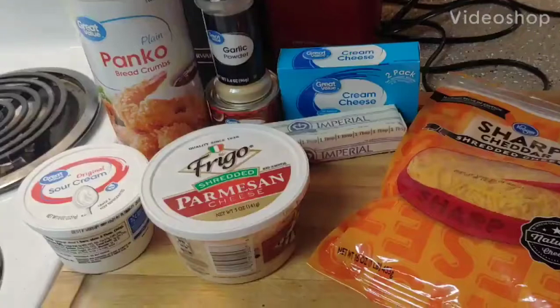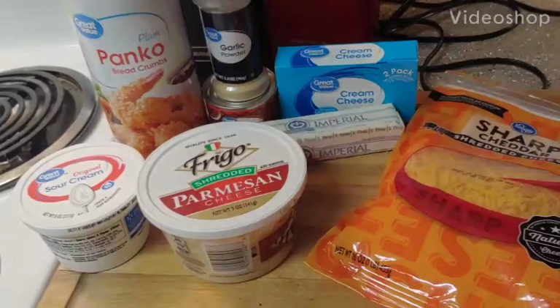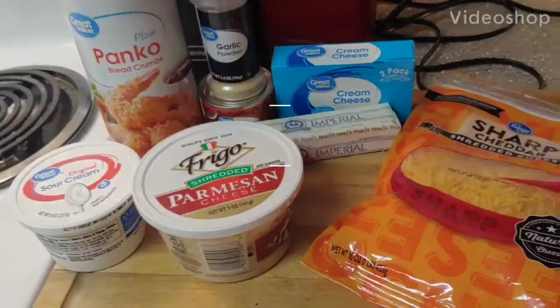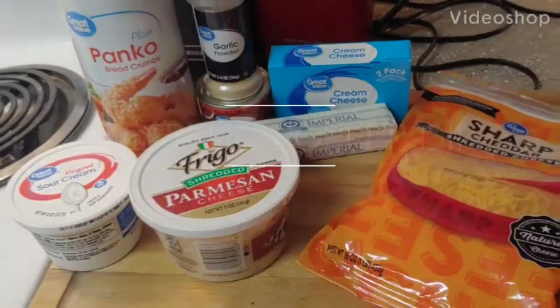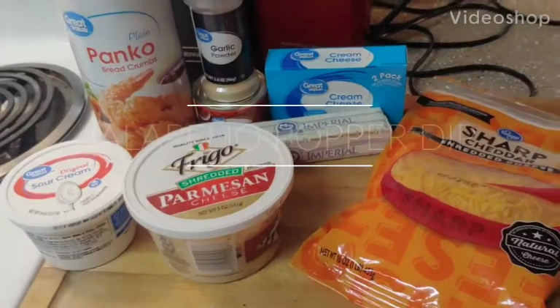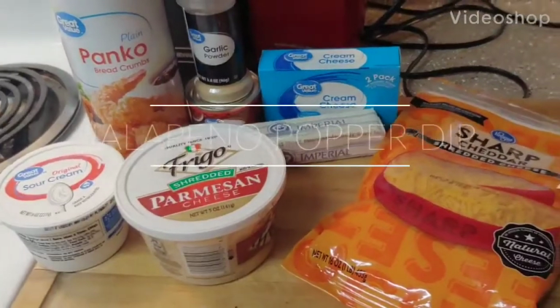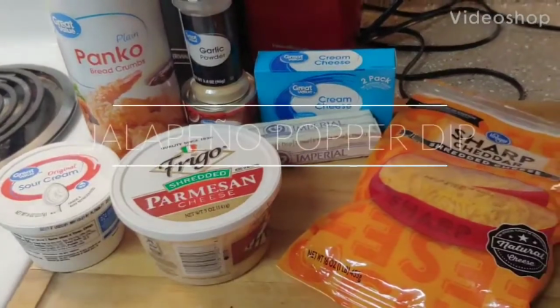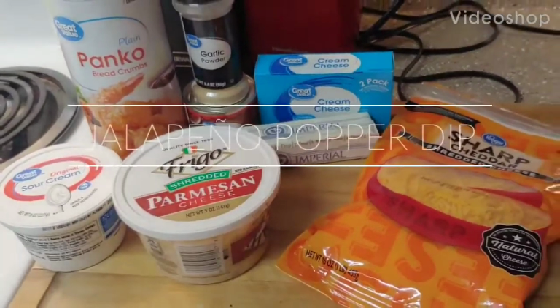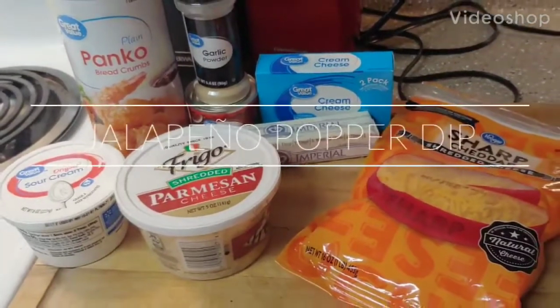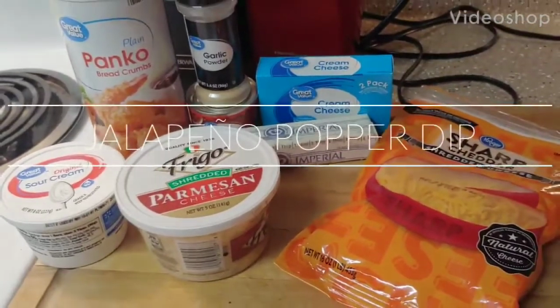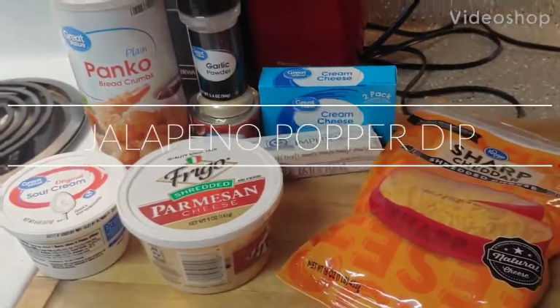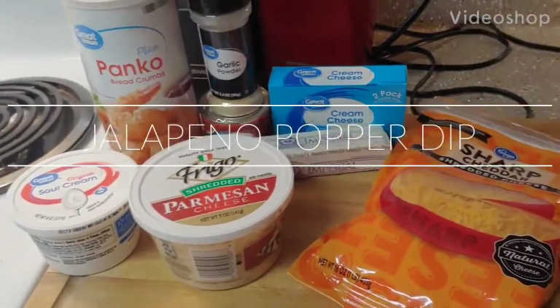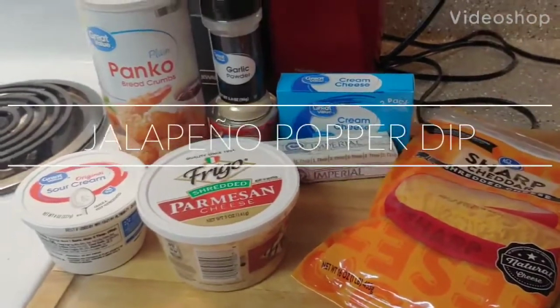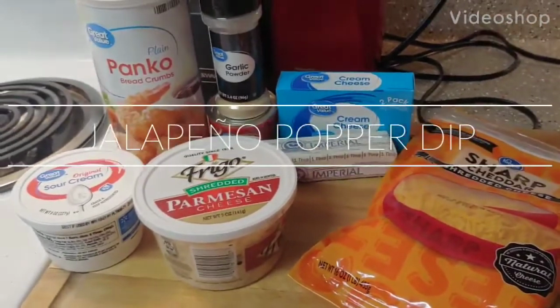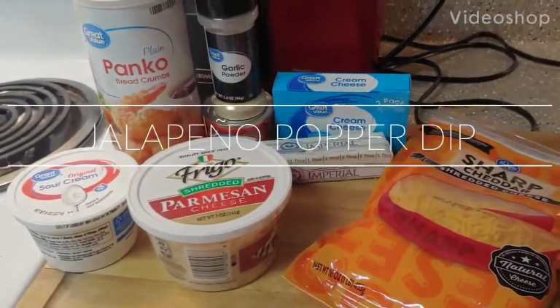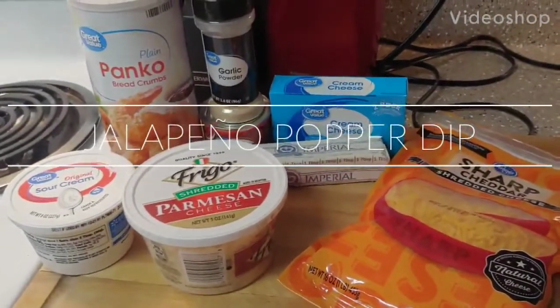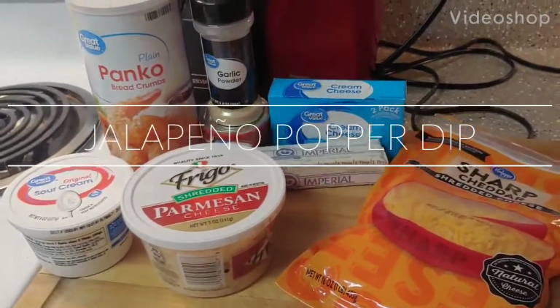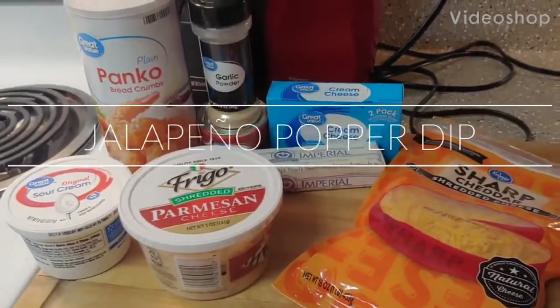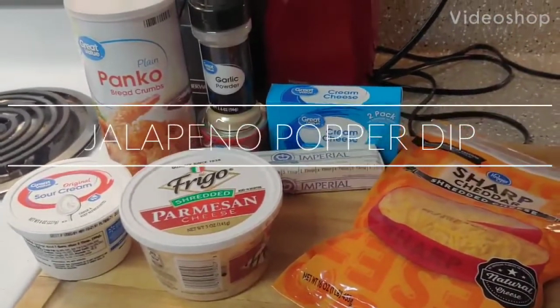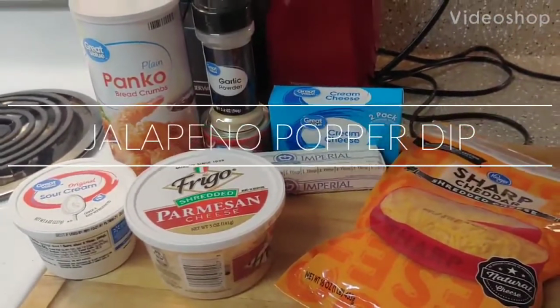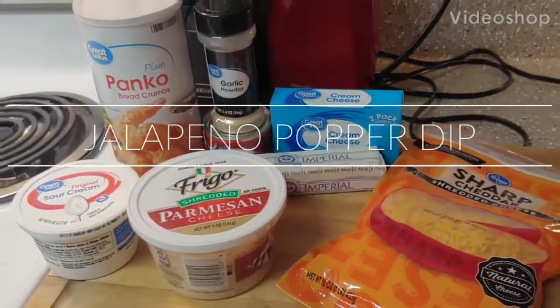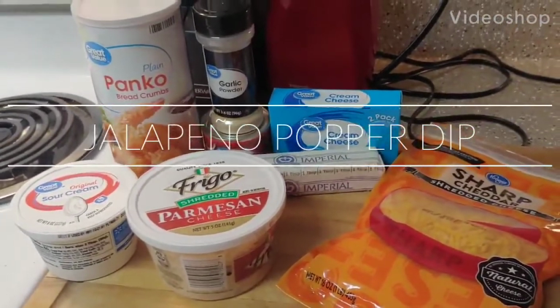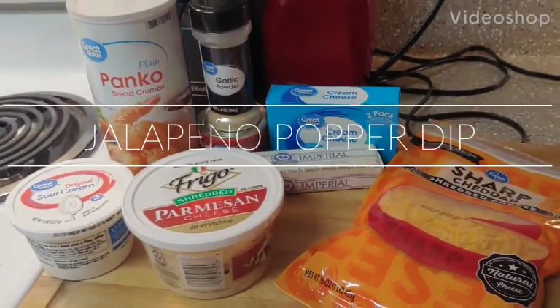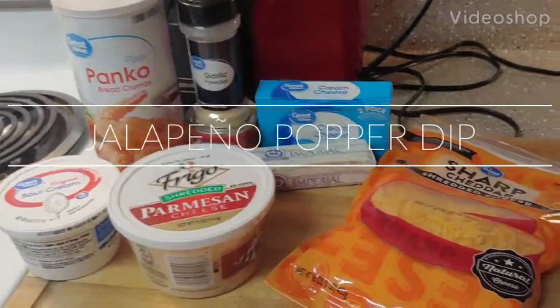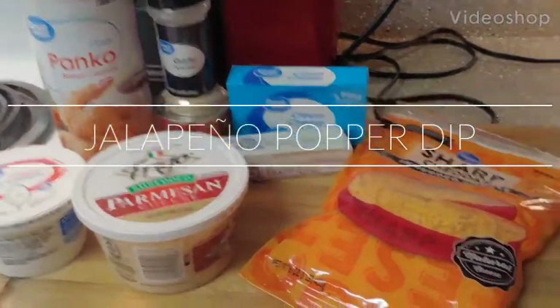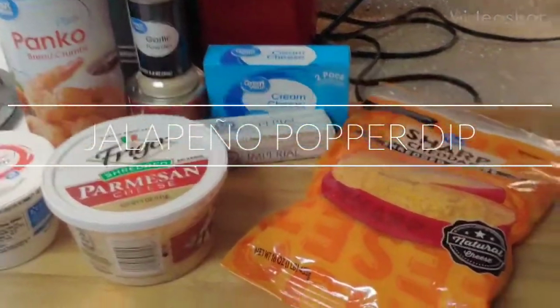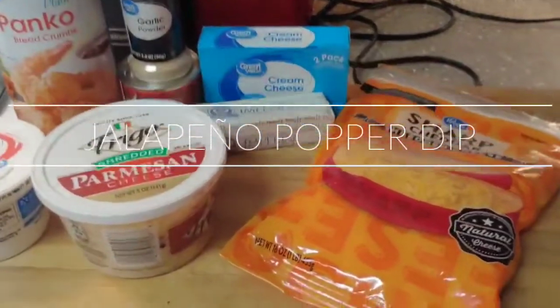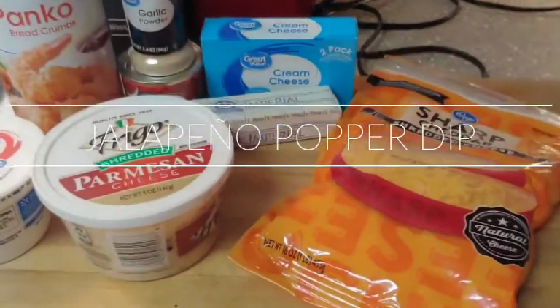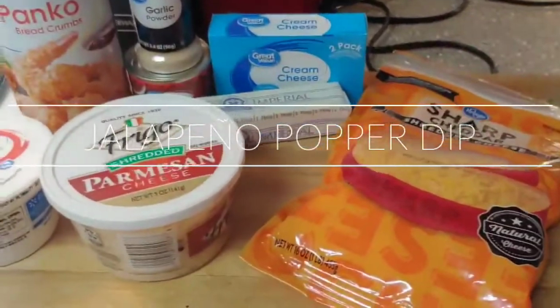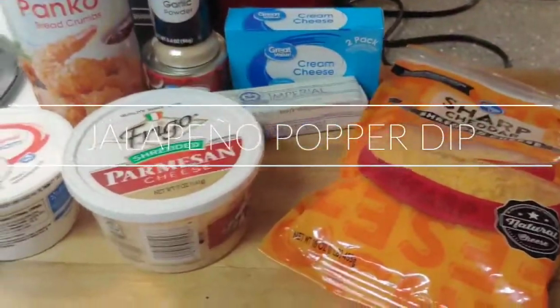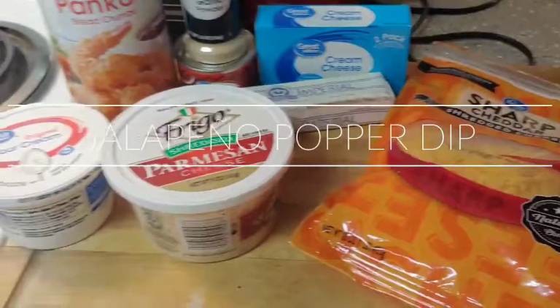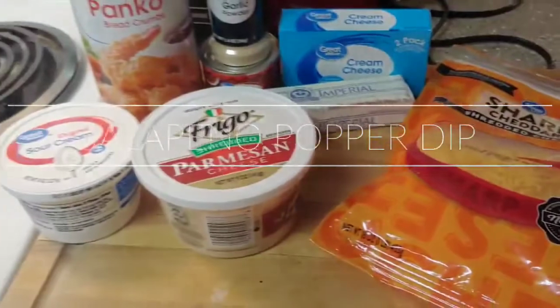All right, another family get-together, so I'm making a jalapeño popper dip as an appetizer.